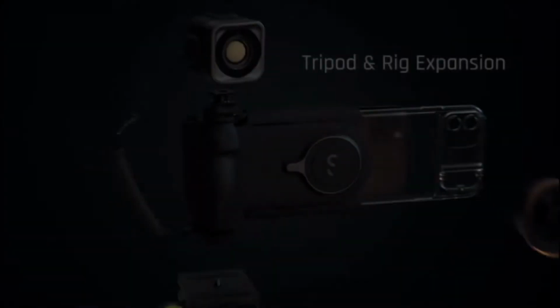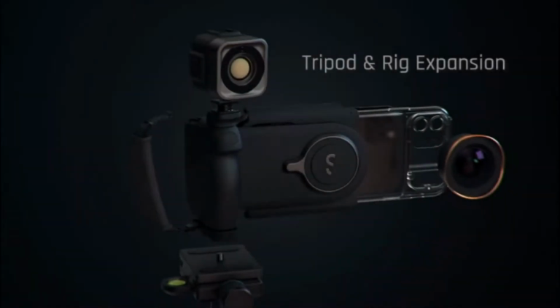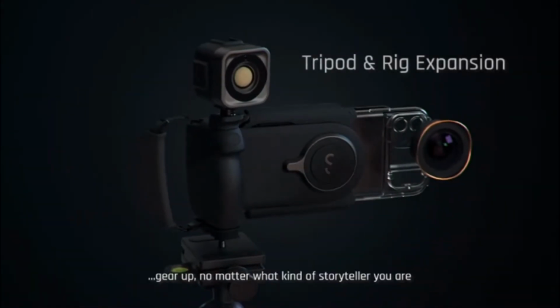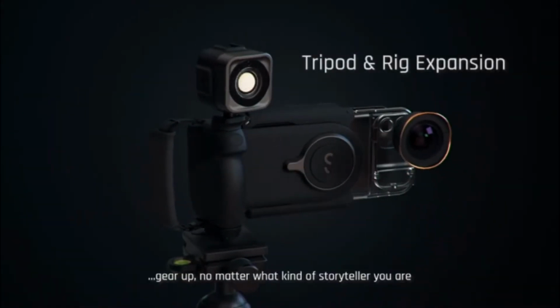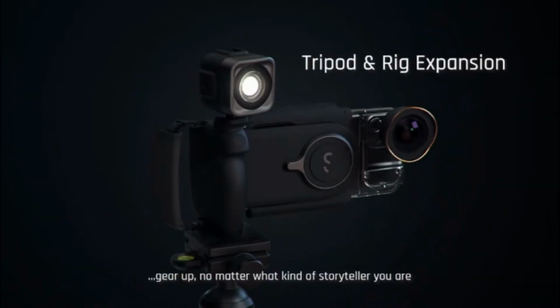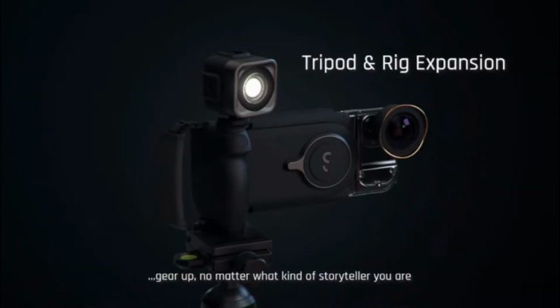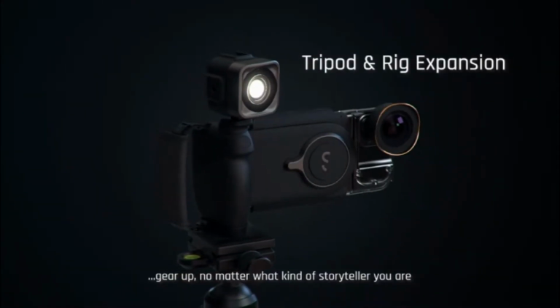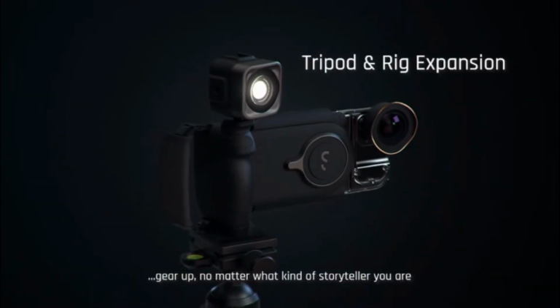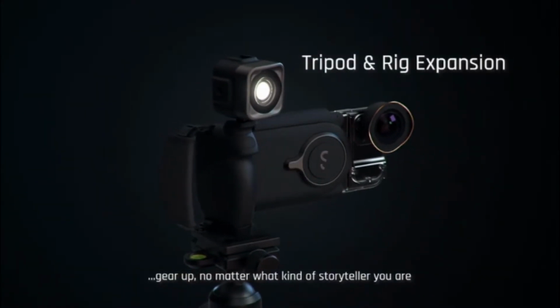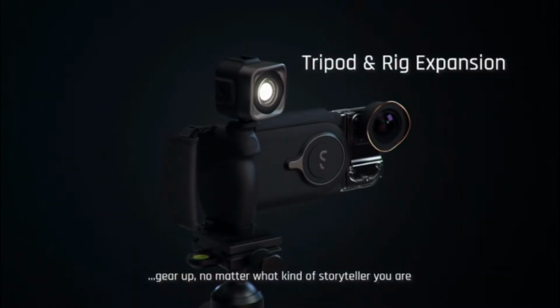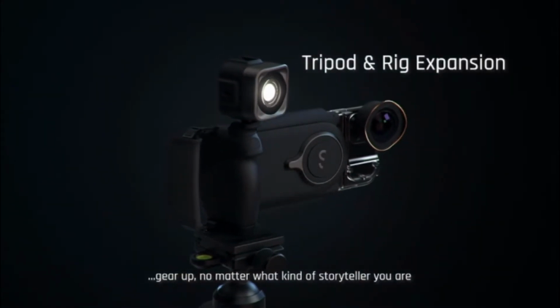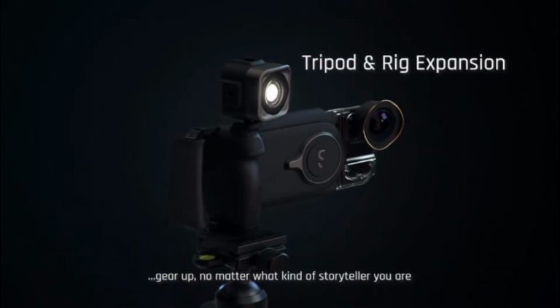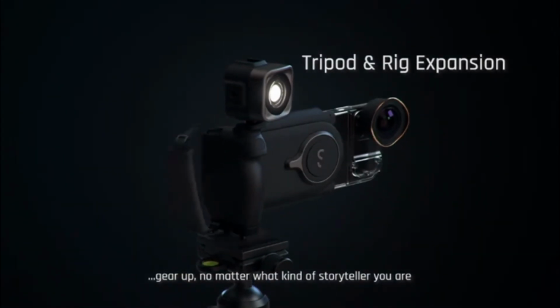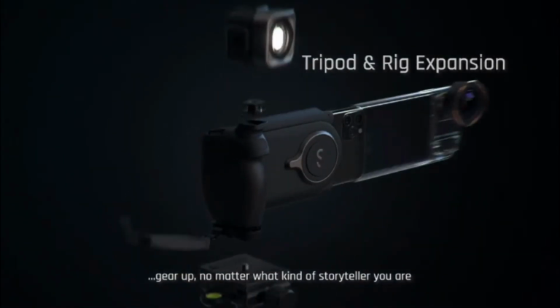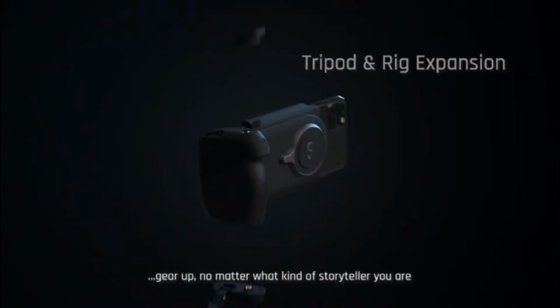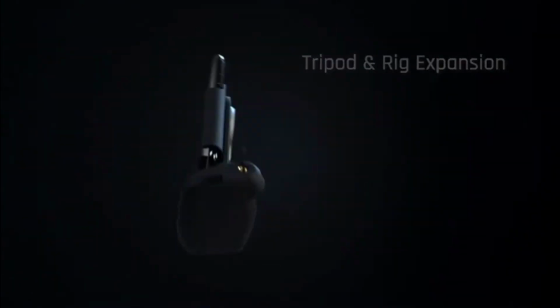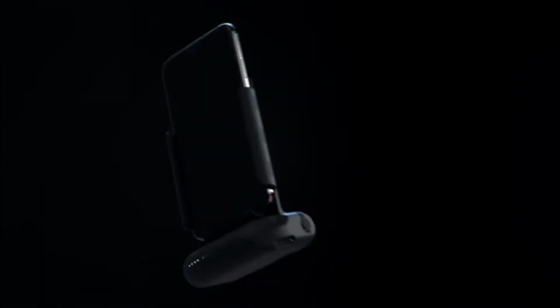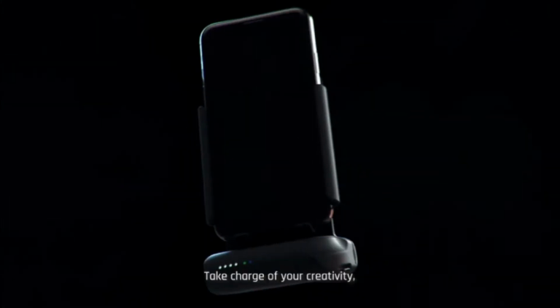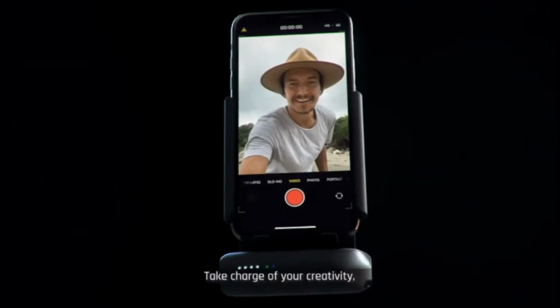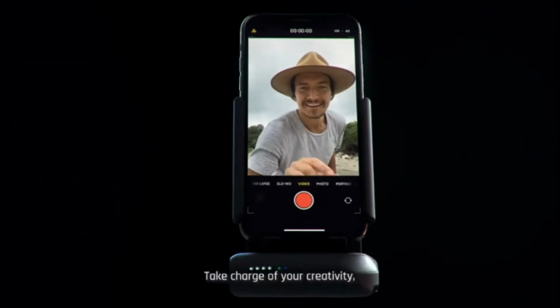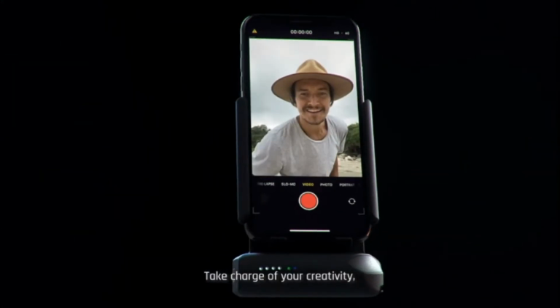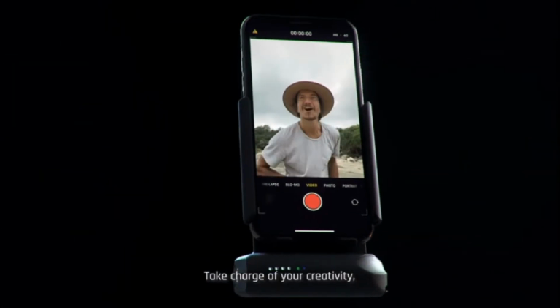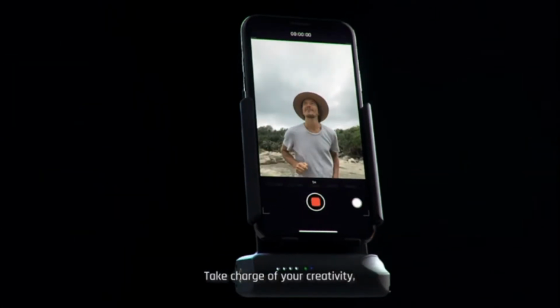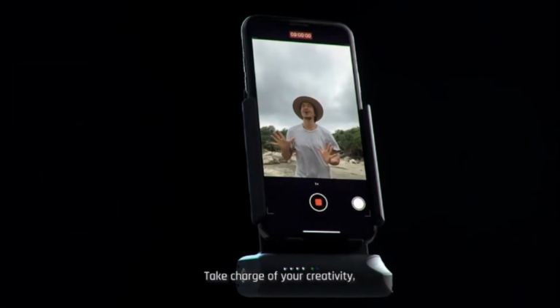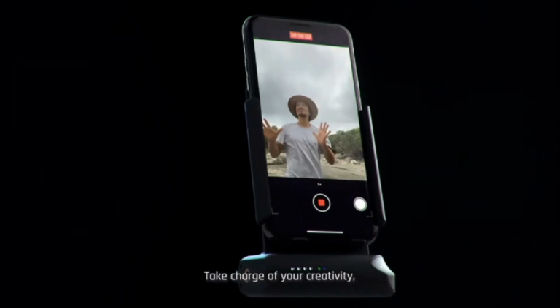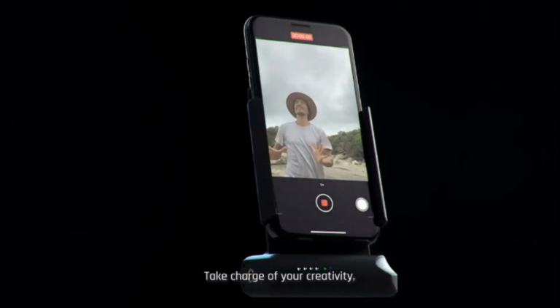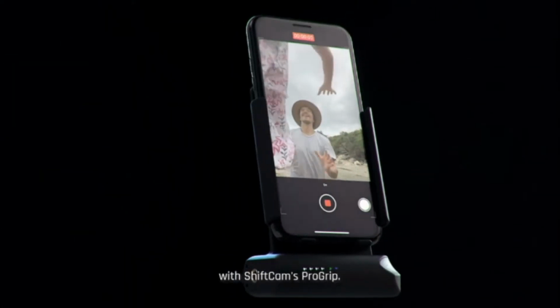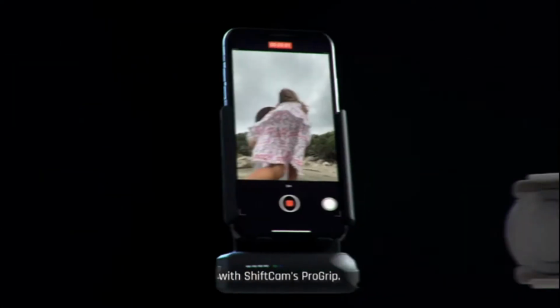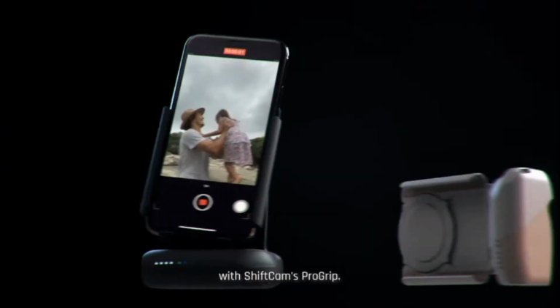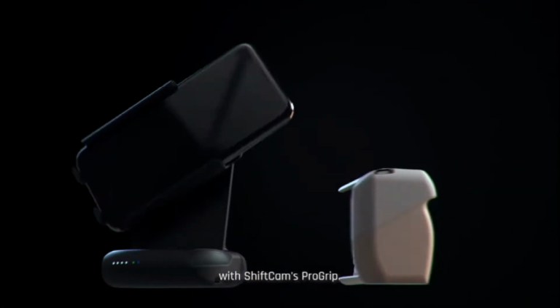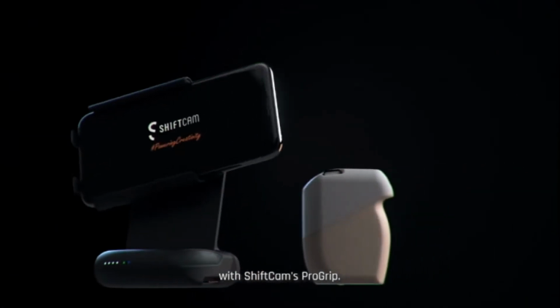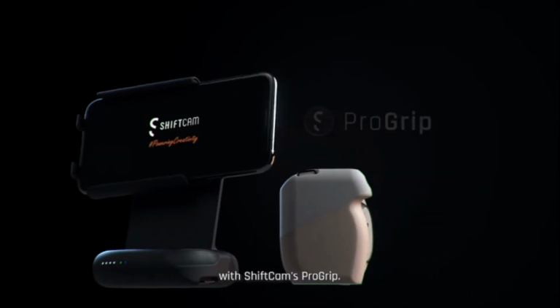Gear up, no matter what kind of storyteller you are. Take charge of your creativity with ShiftCam's ProGrip.